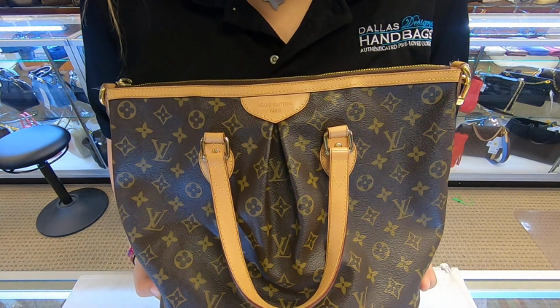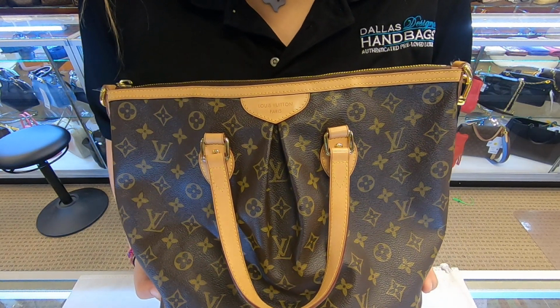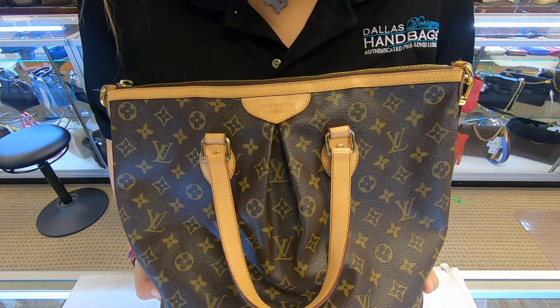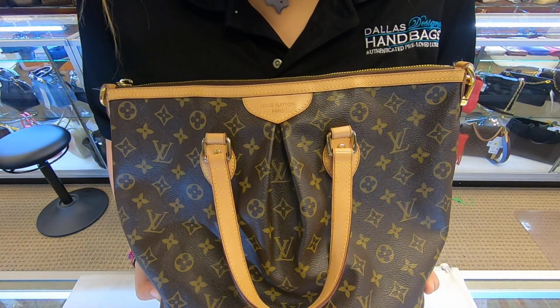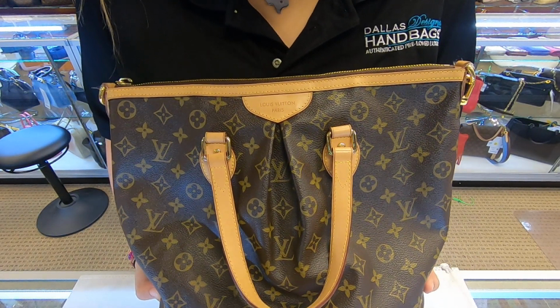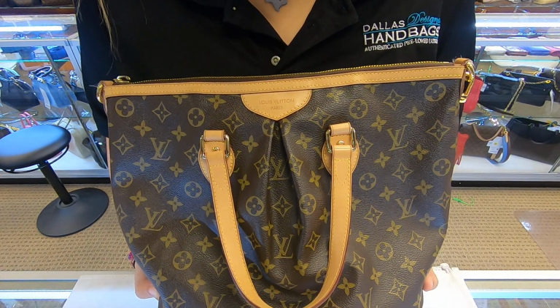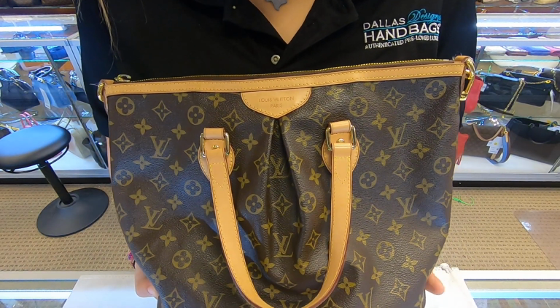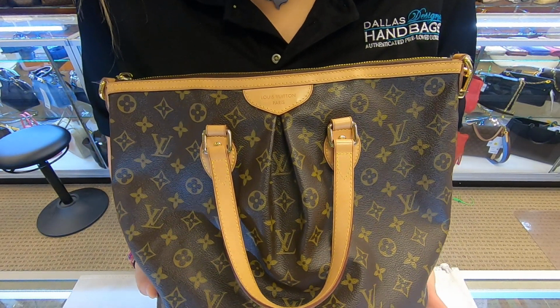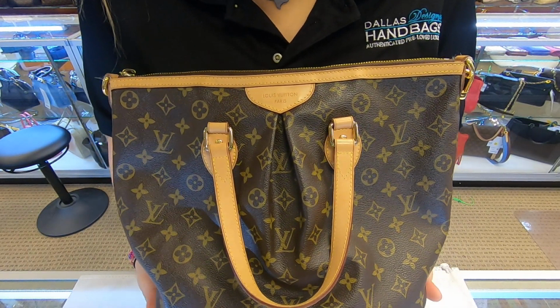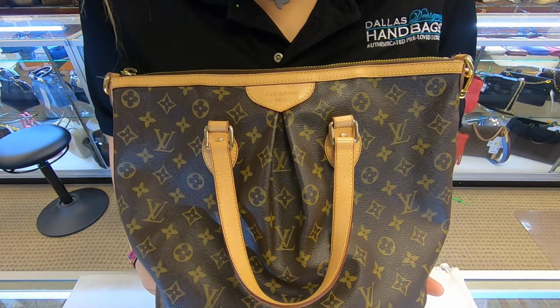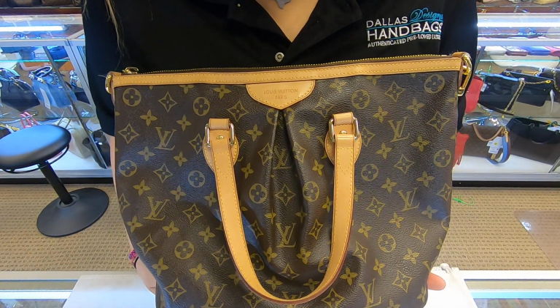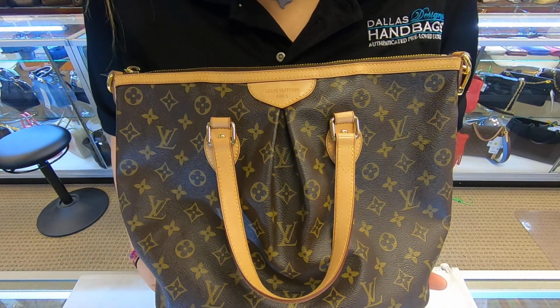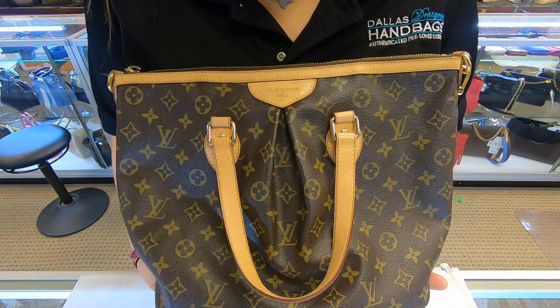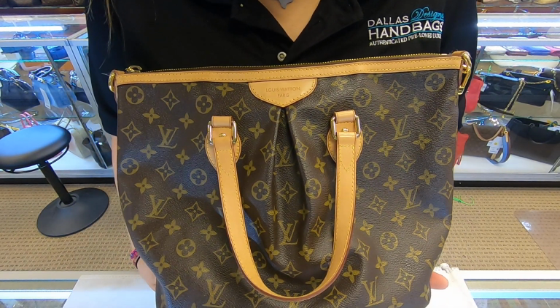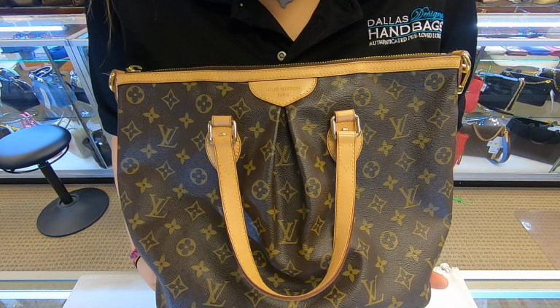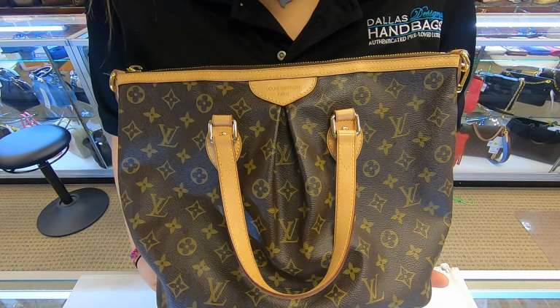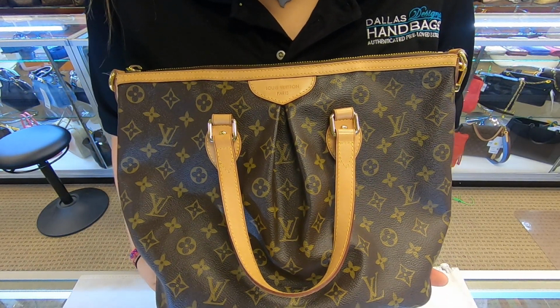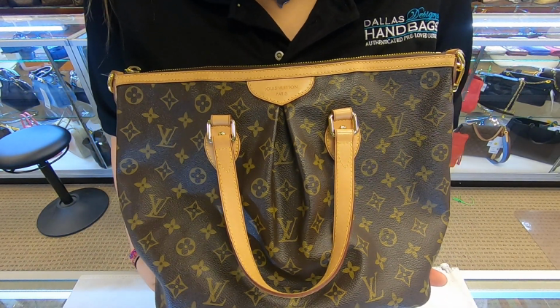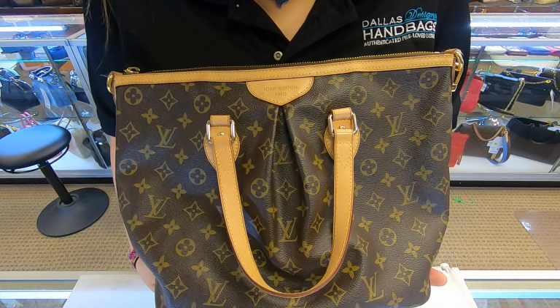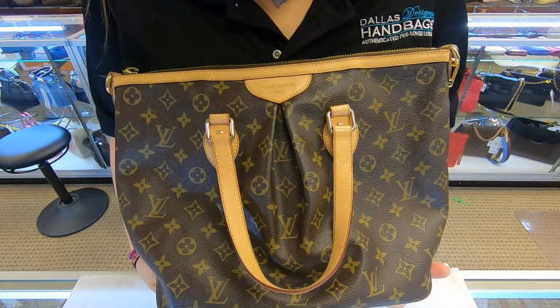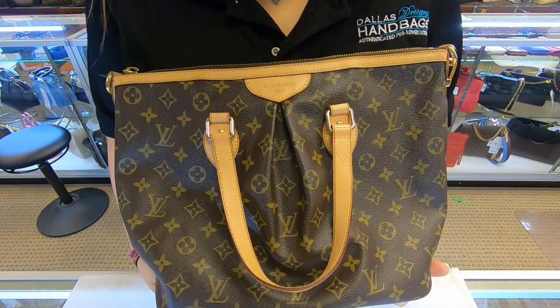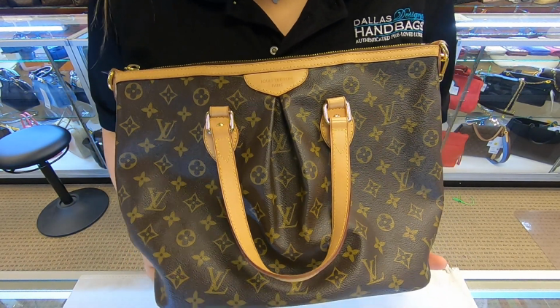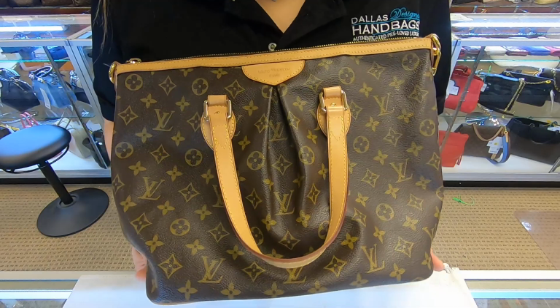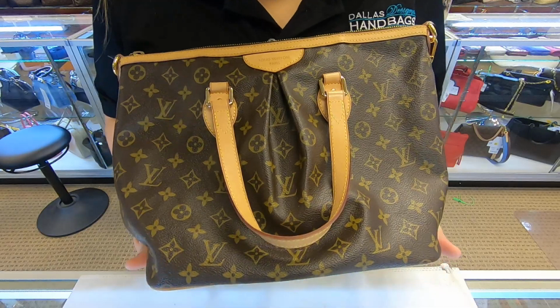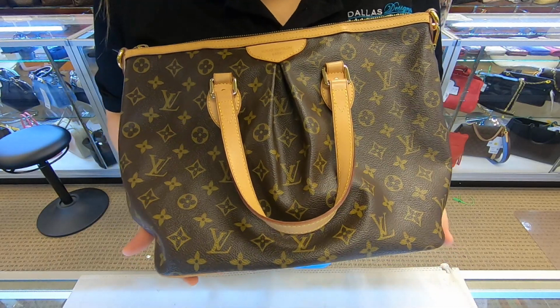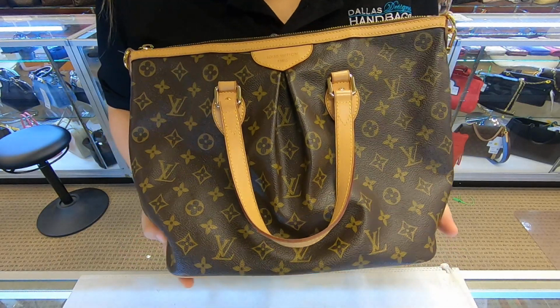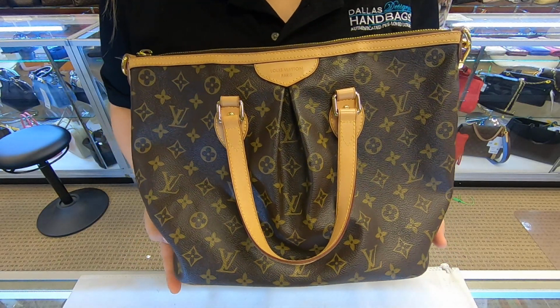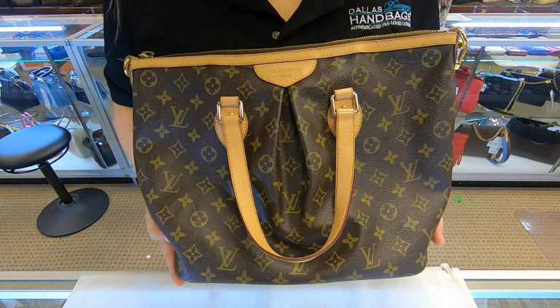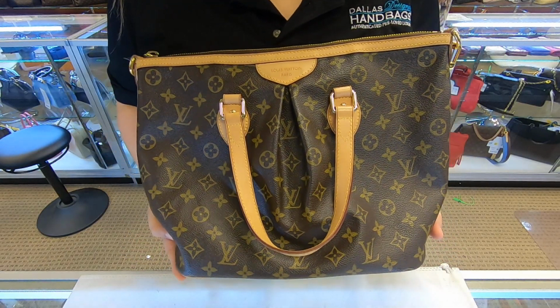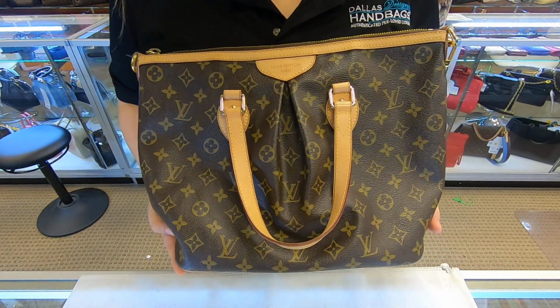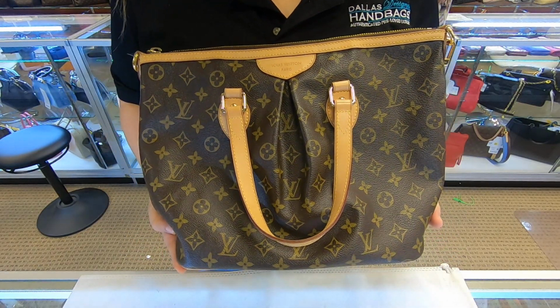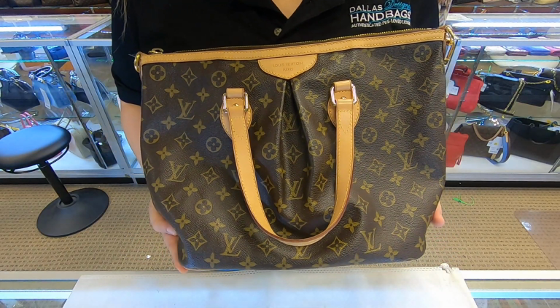On today's video about dolls and new handbags, I will be showing you this Louis Vuitton Palermo. This is a Palermo in the PM size.